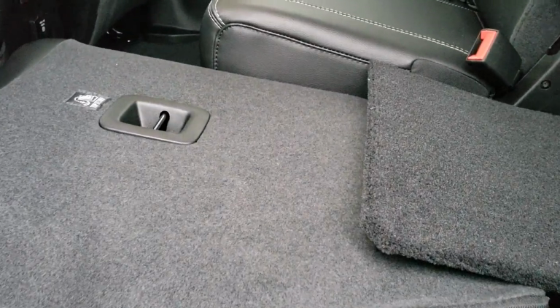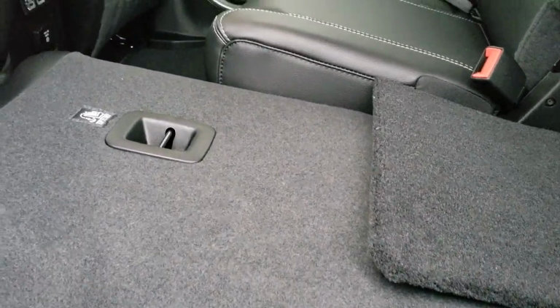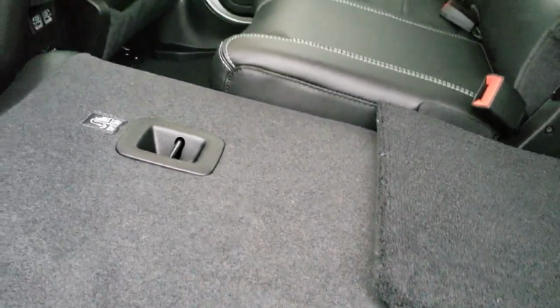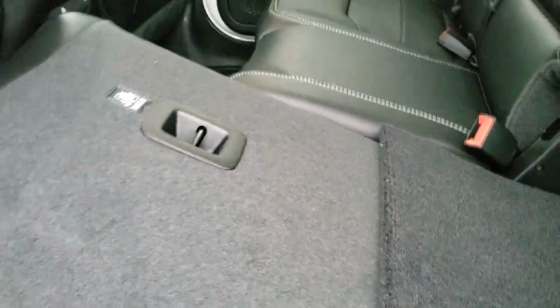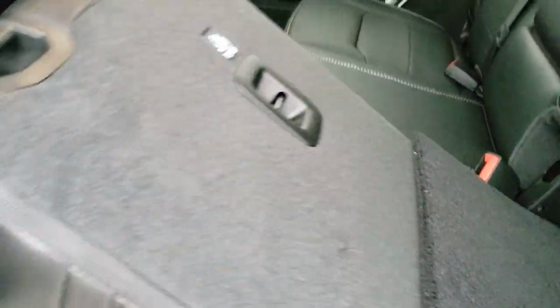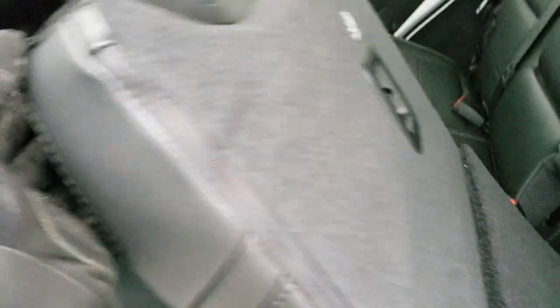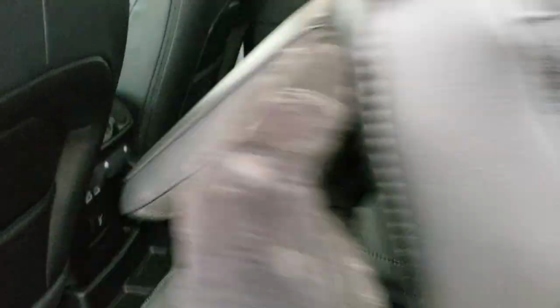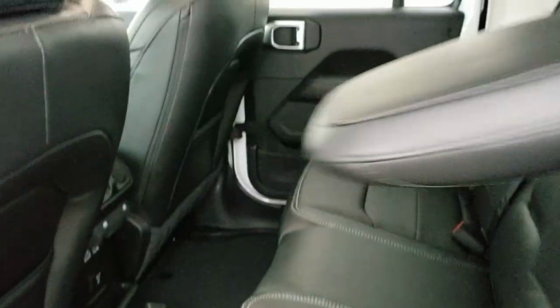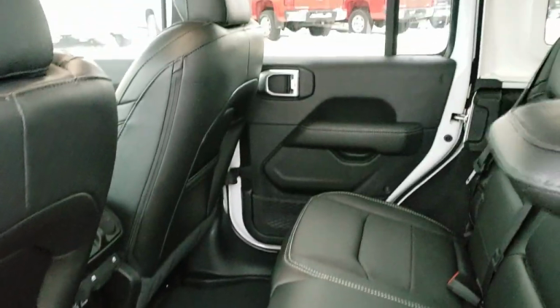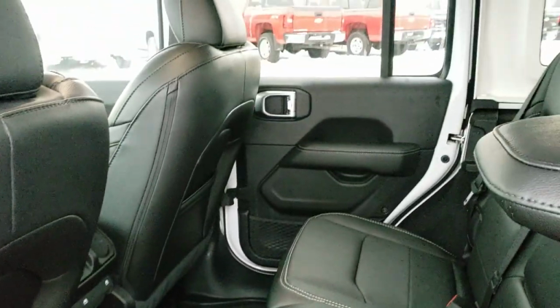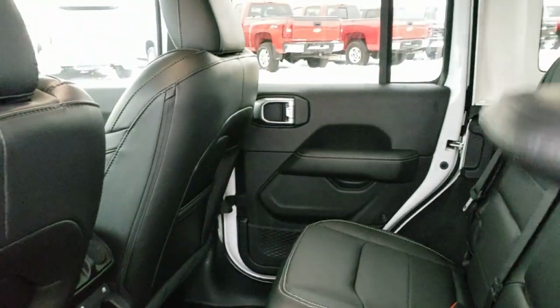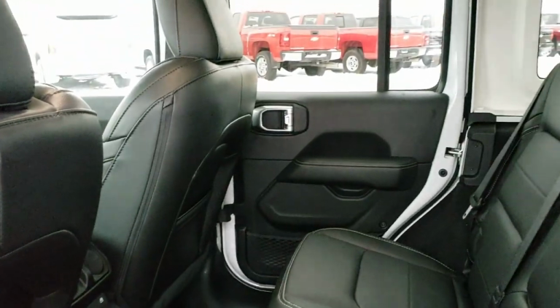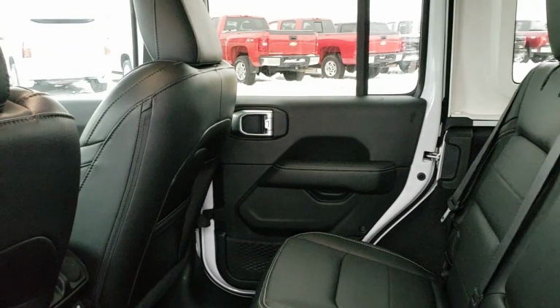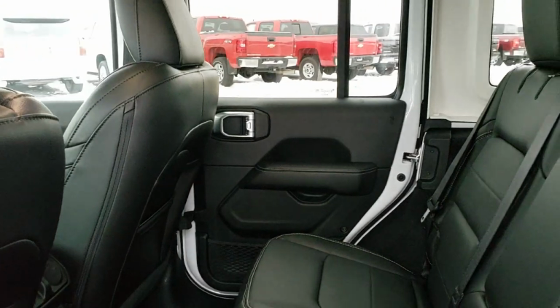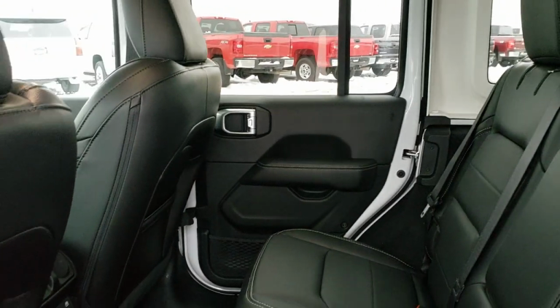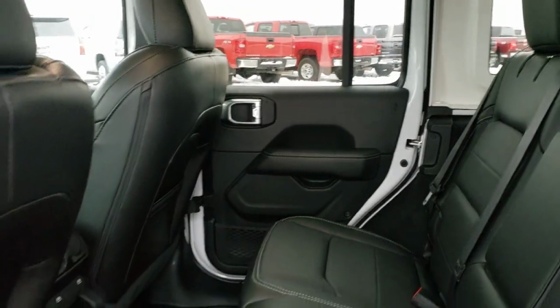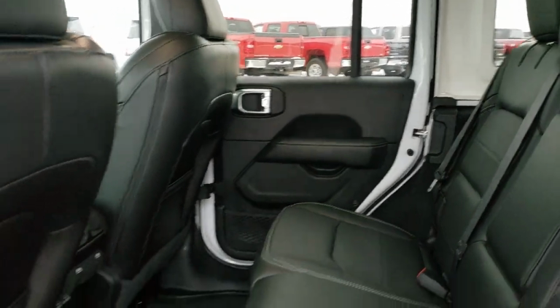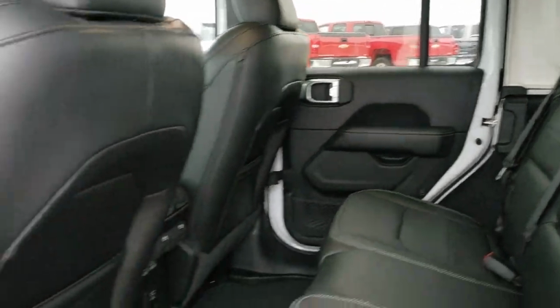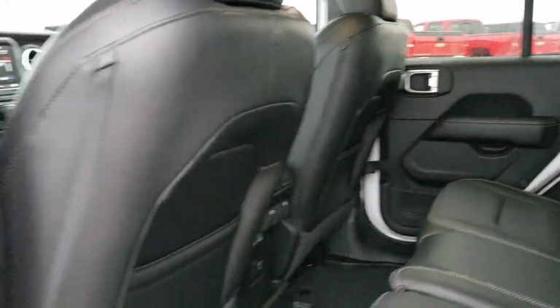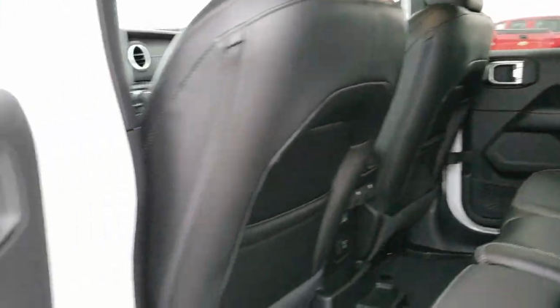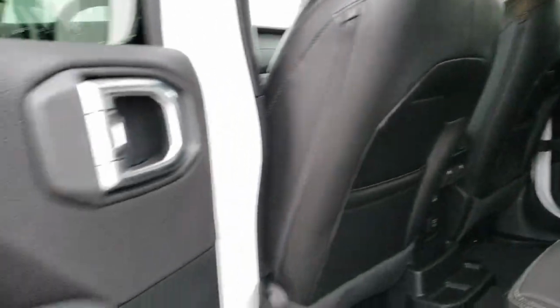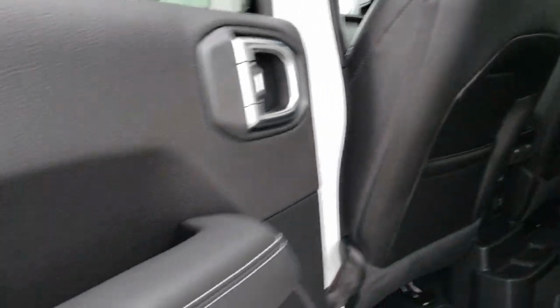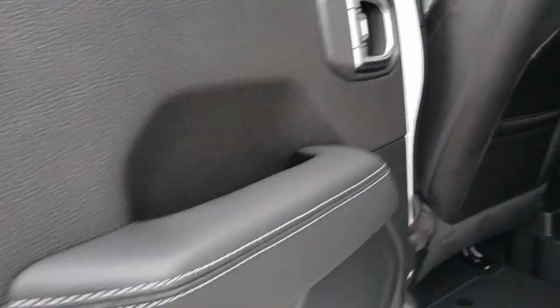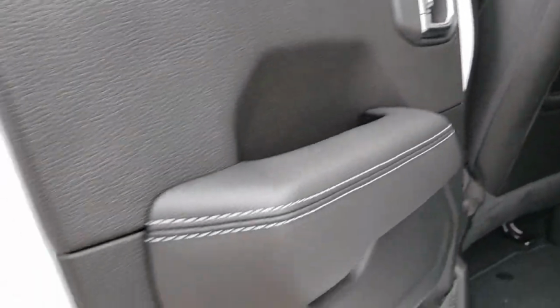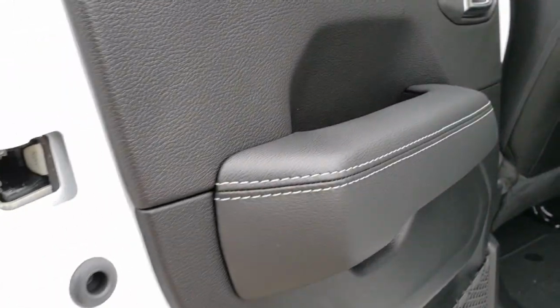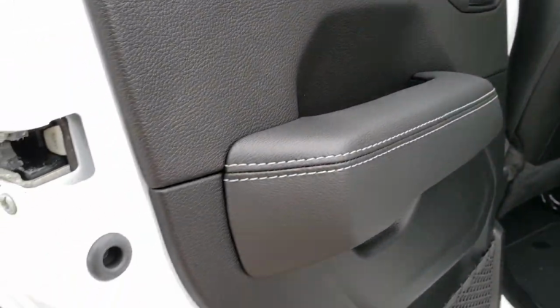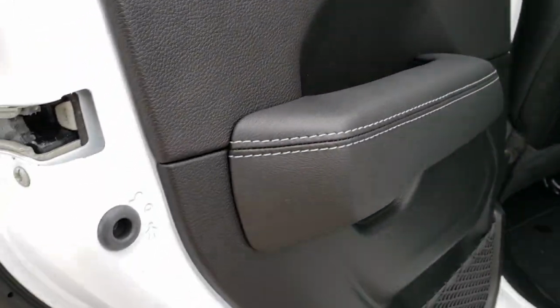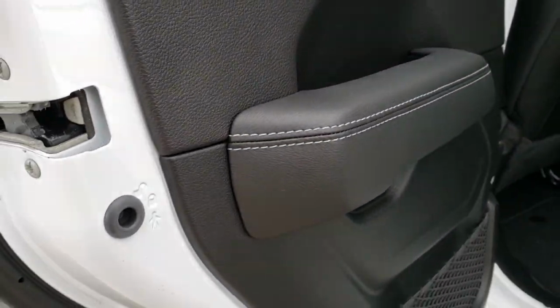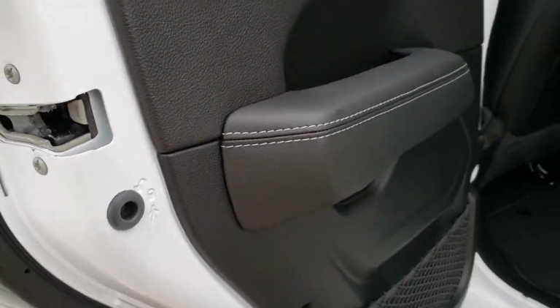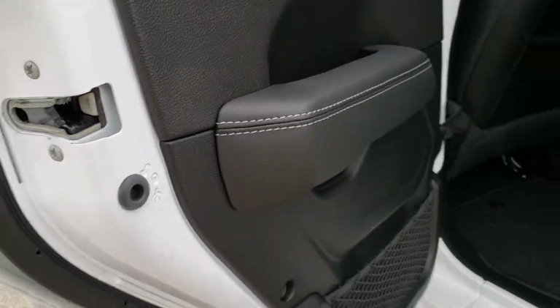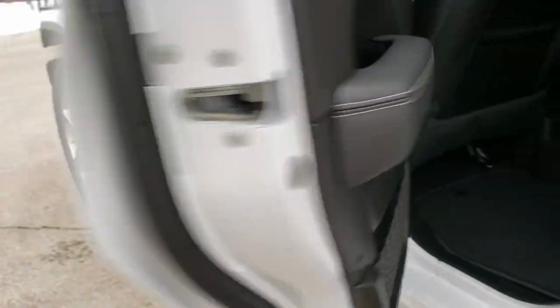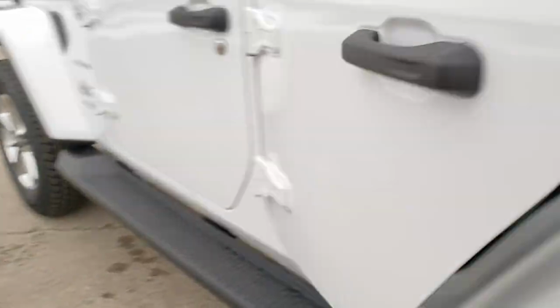We'll do one more quick walk around. There are also child safety locks on the back doors.